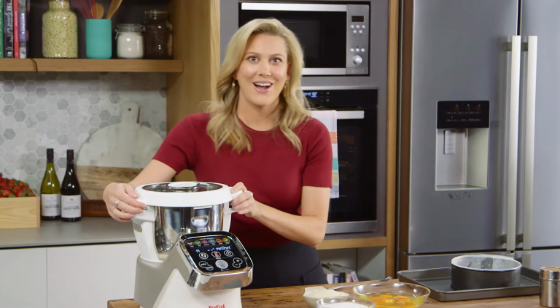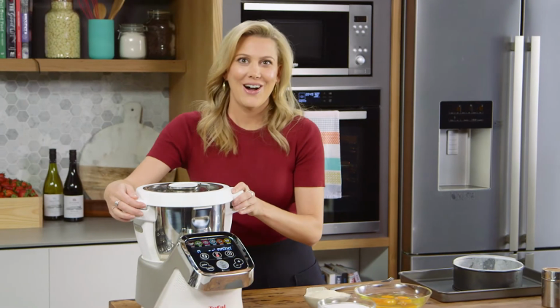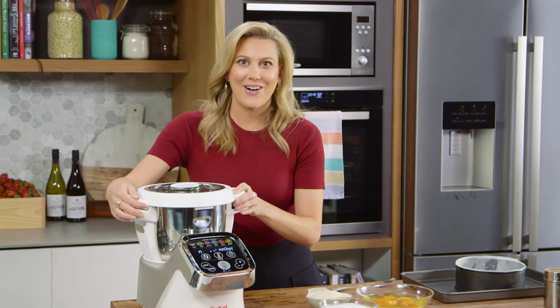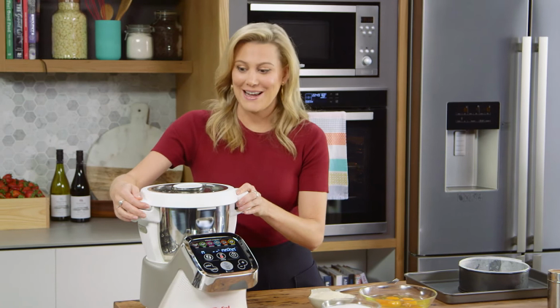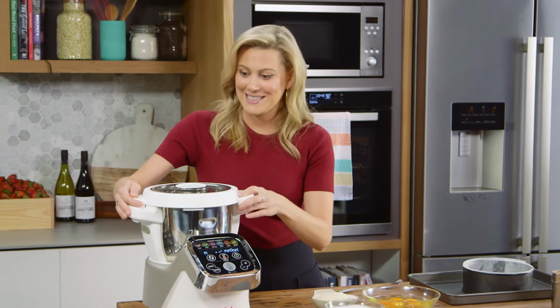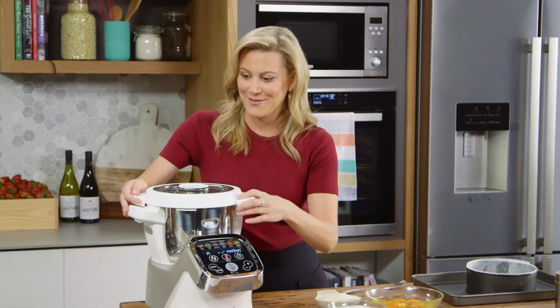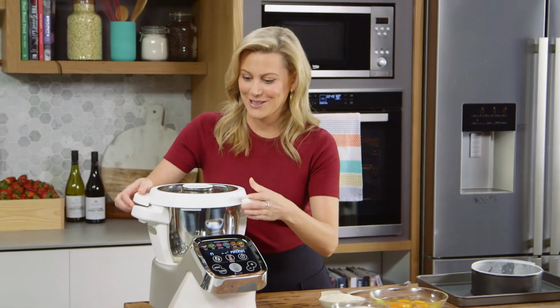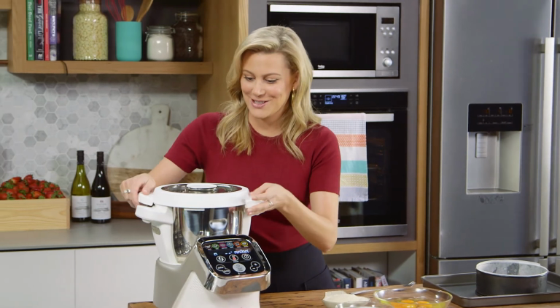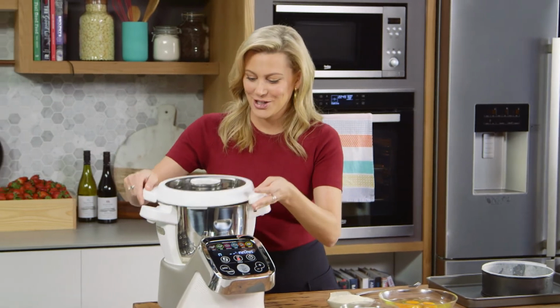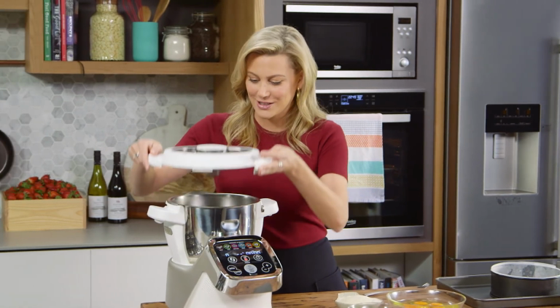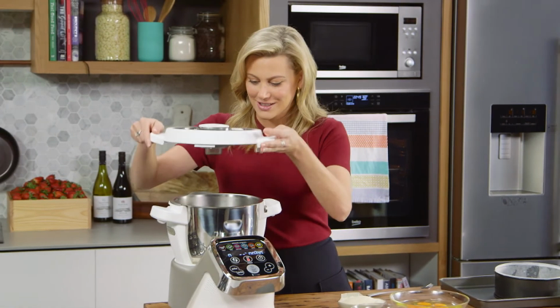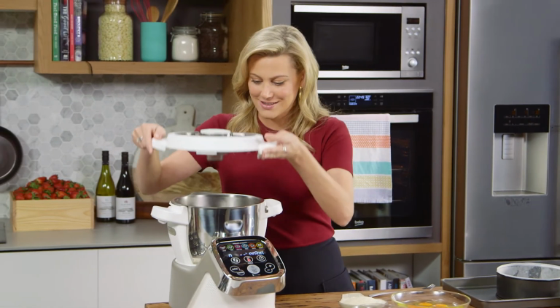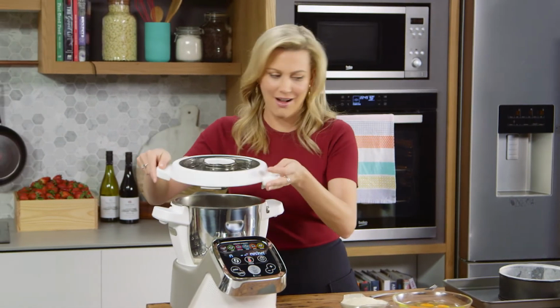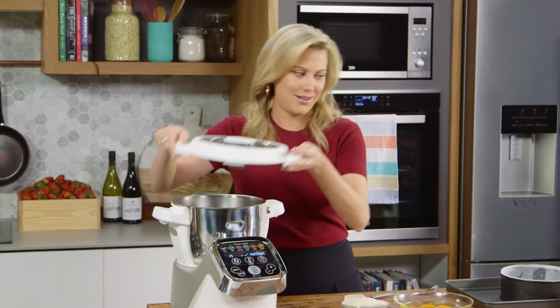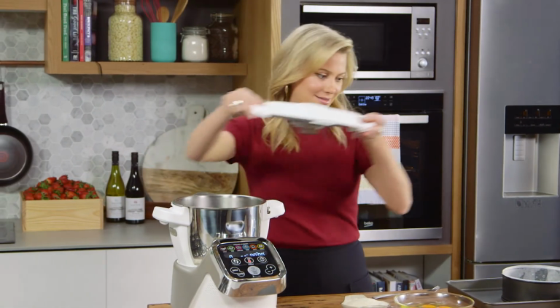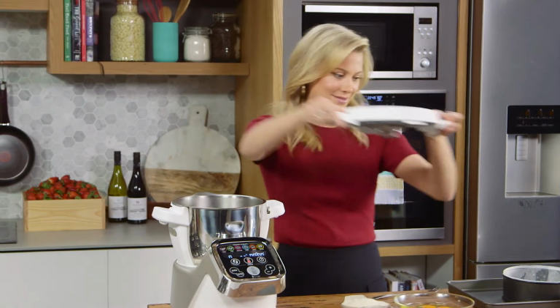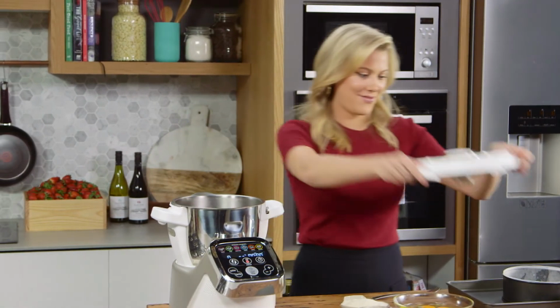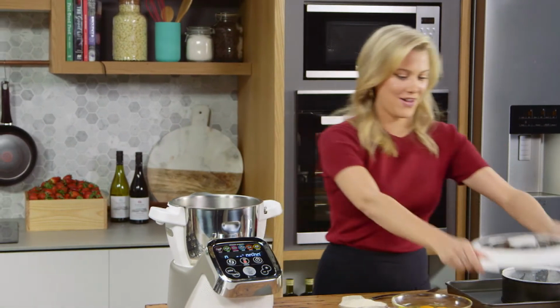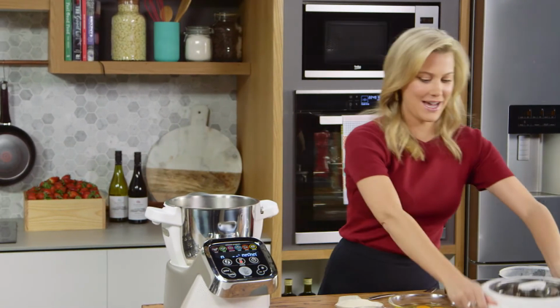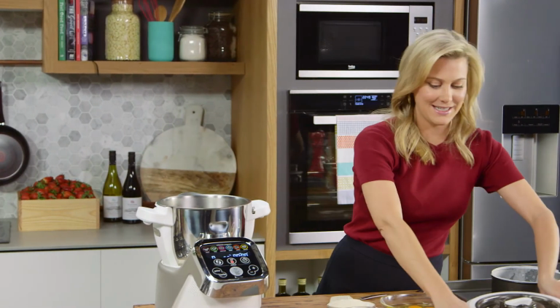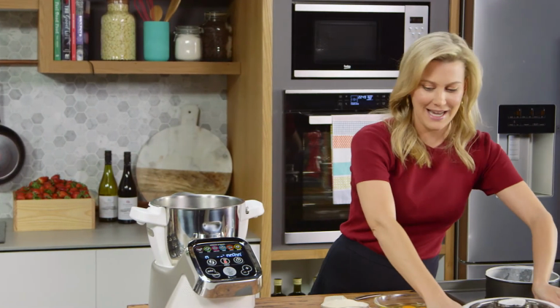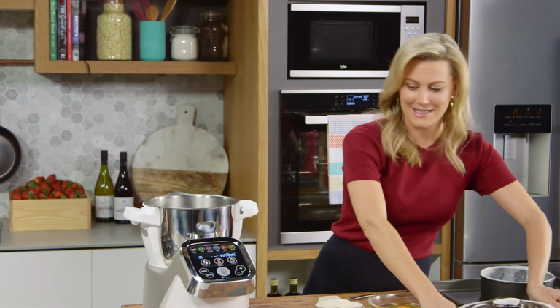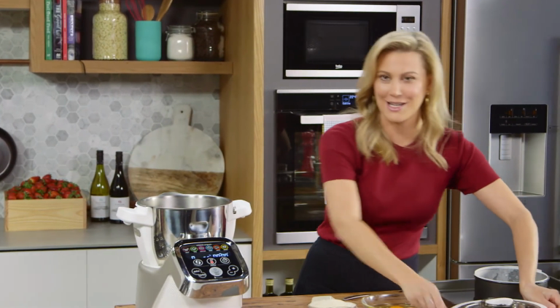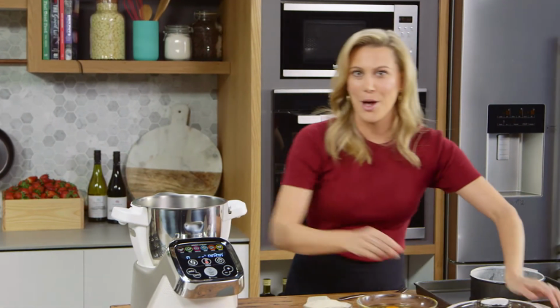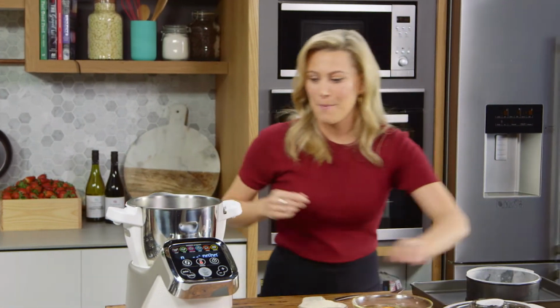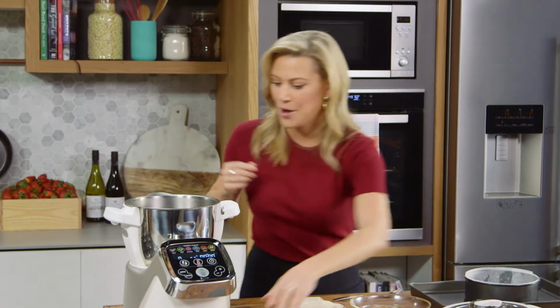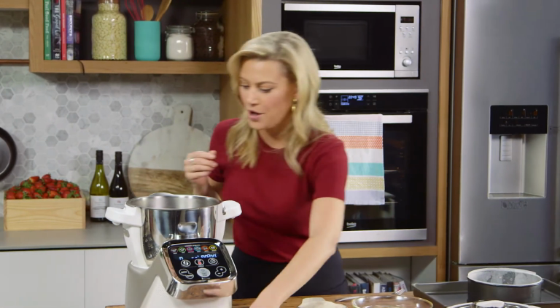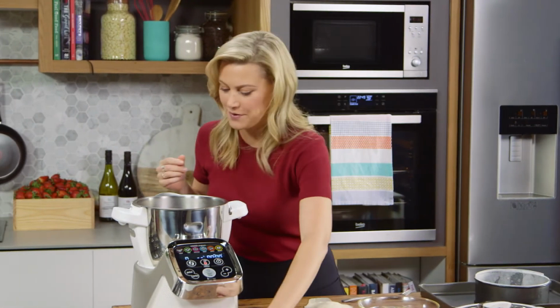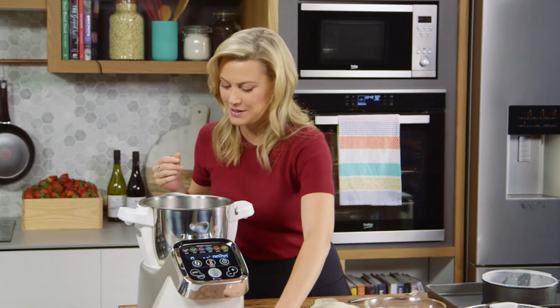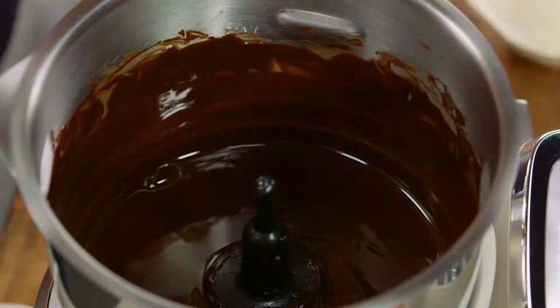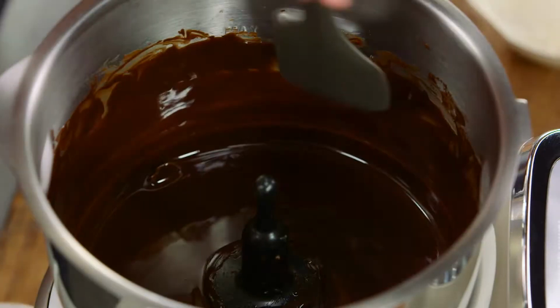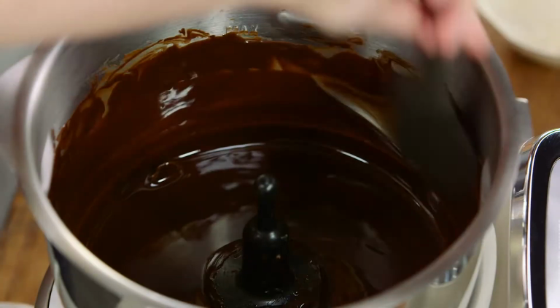All right, let's have a look at this chocolate. Fantastic — perfectly melted.